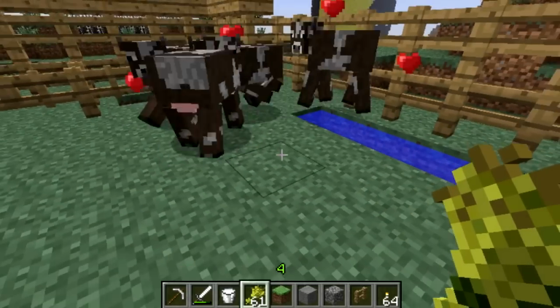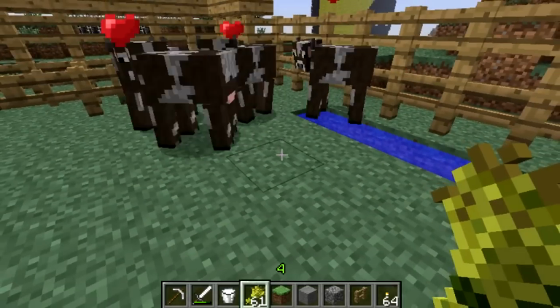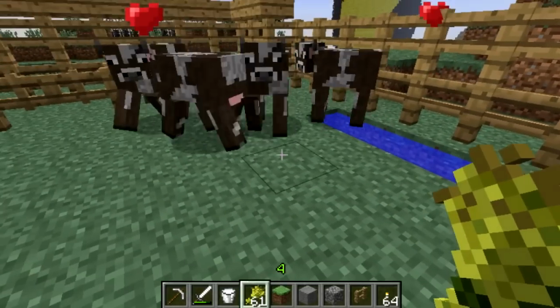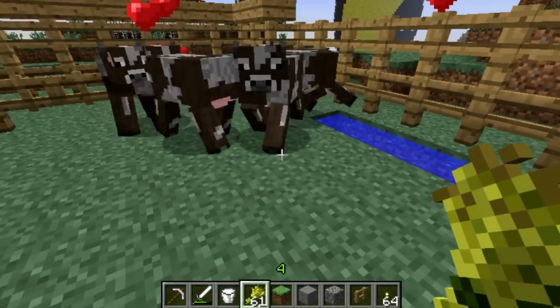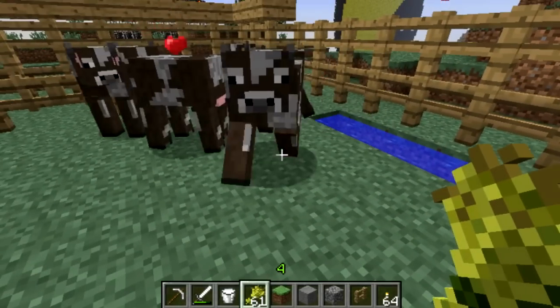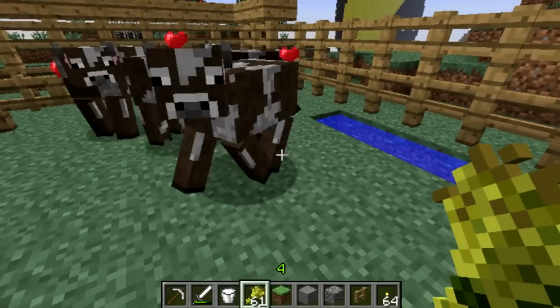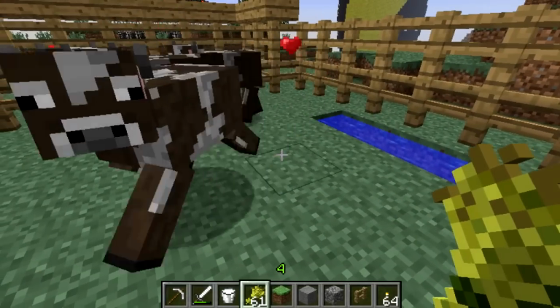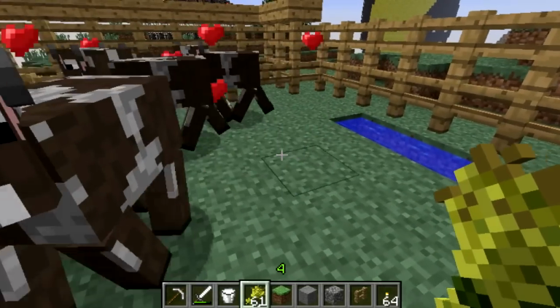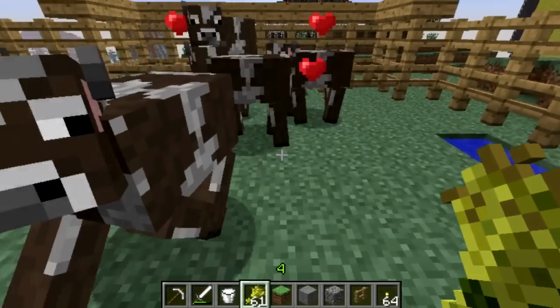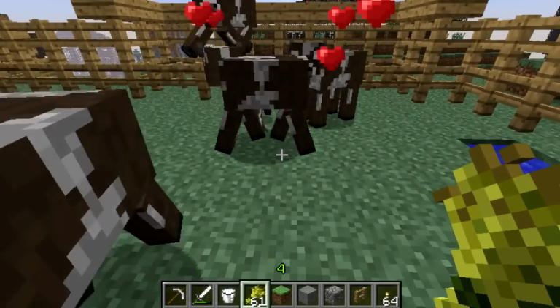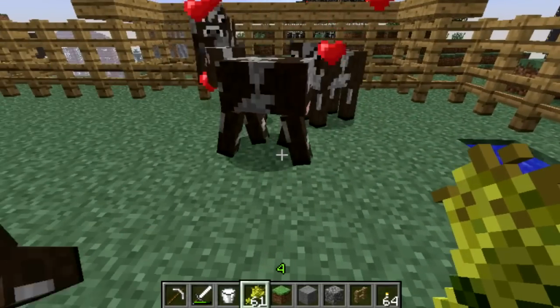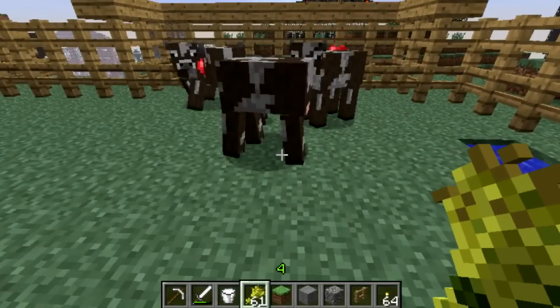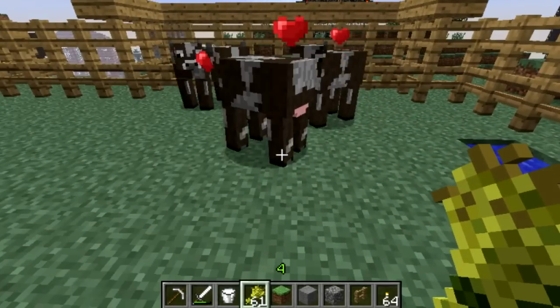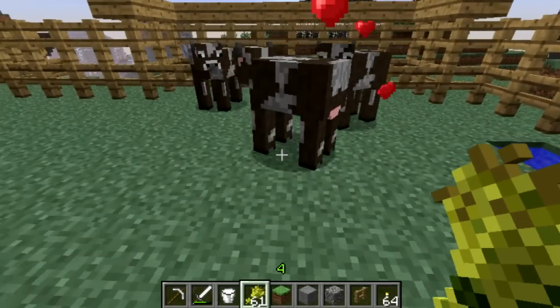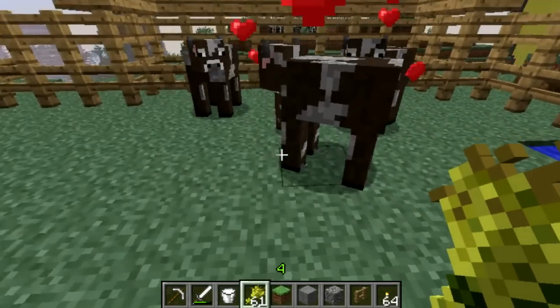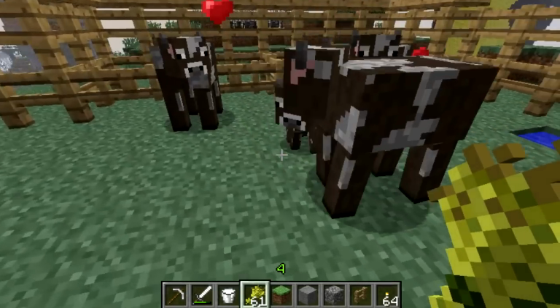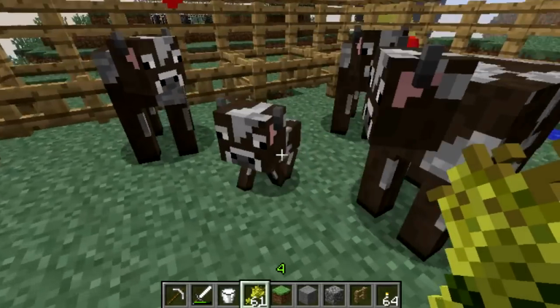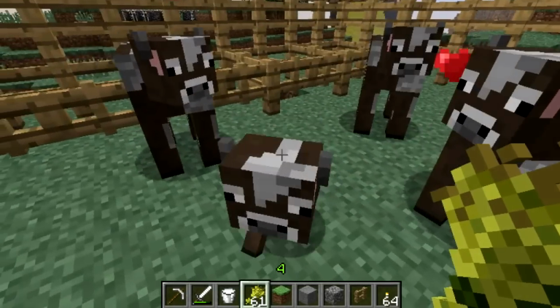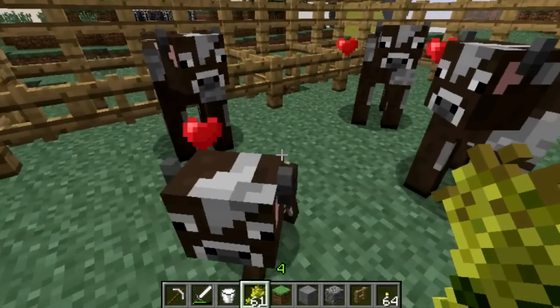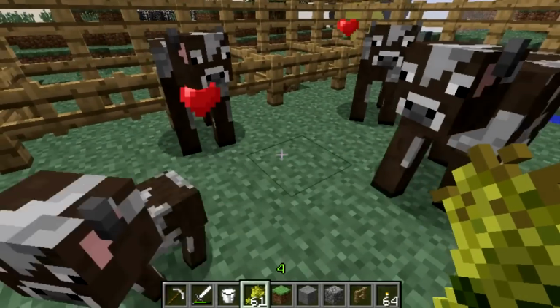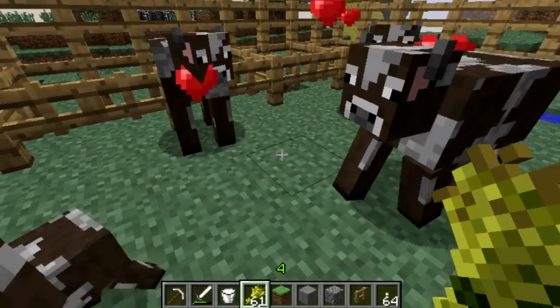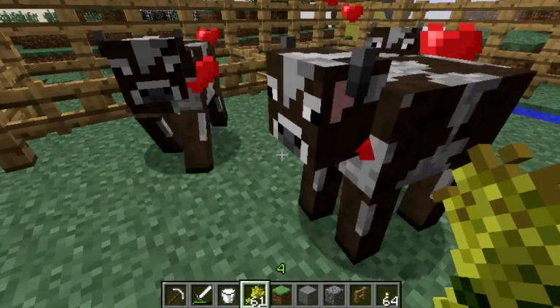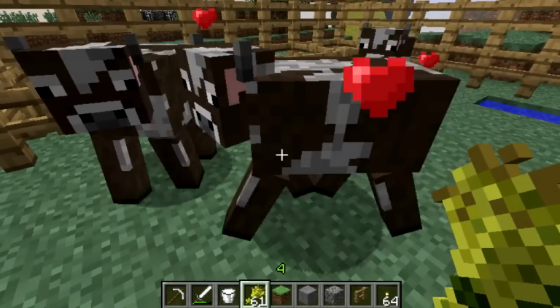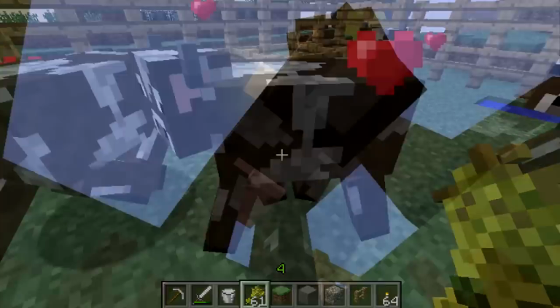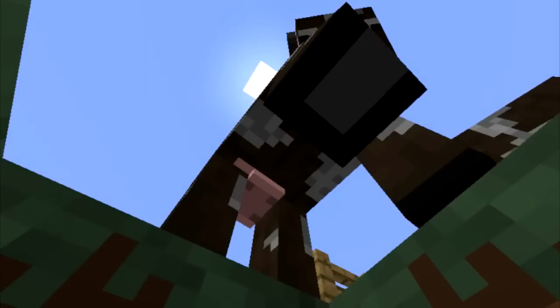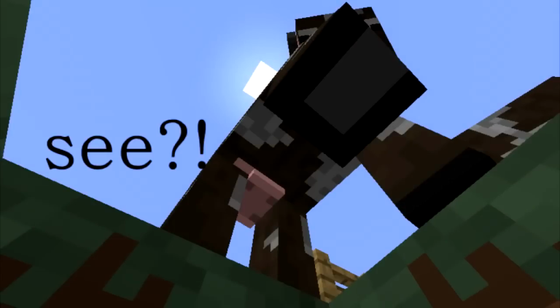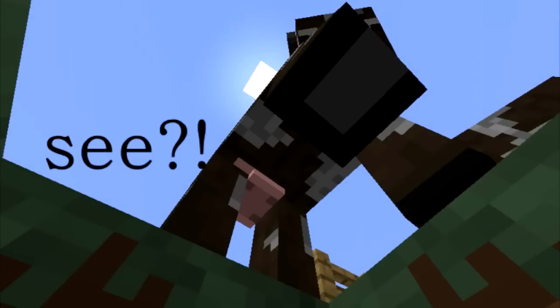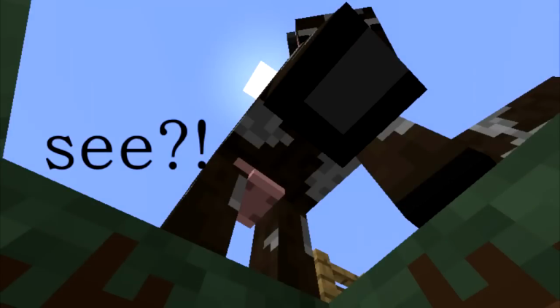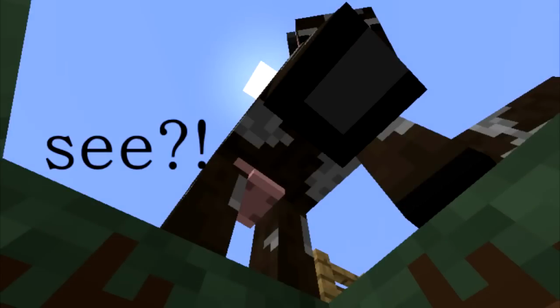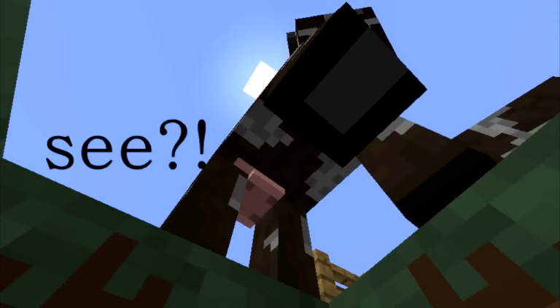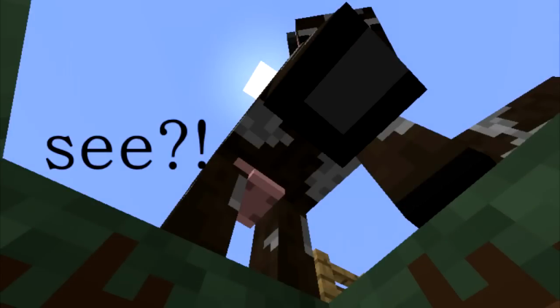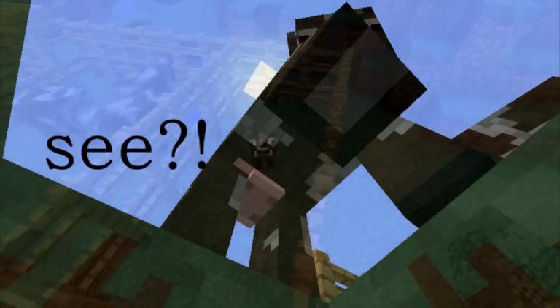Like a lot of other friendly mobs, they can be bred to produce a baby cow, but both of the cows have udders, so really the calf is adopted.